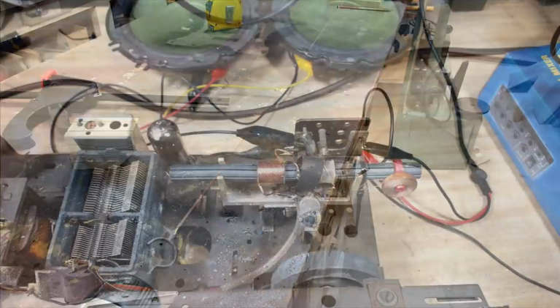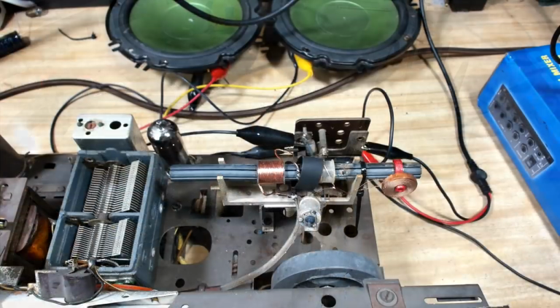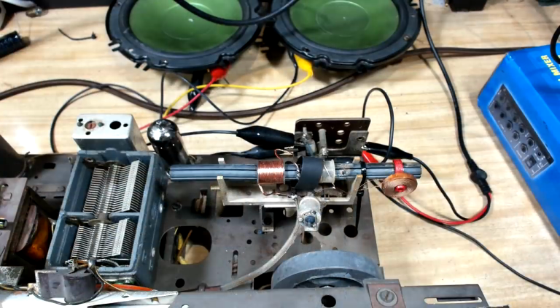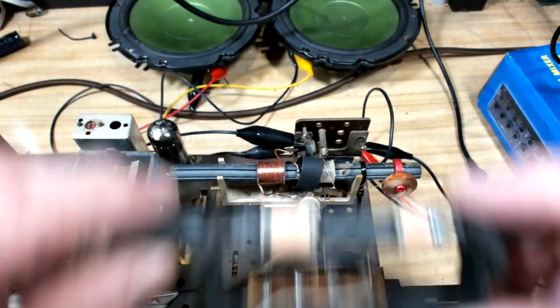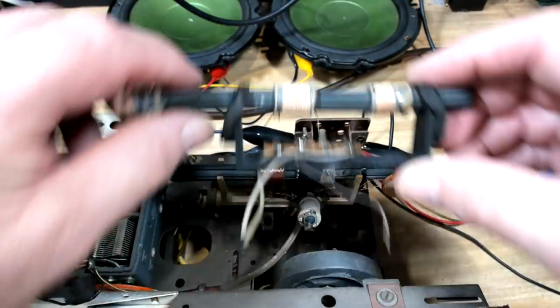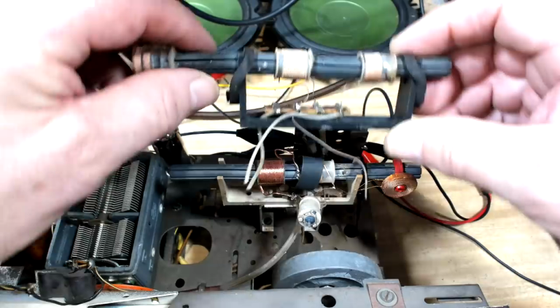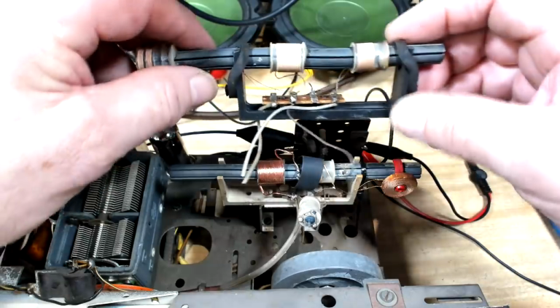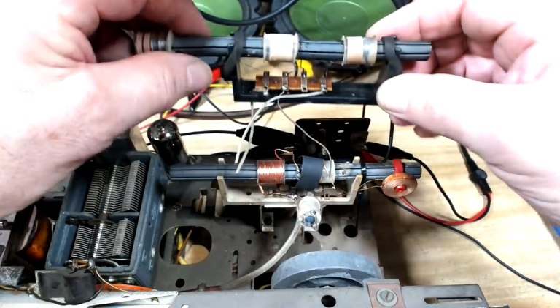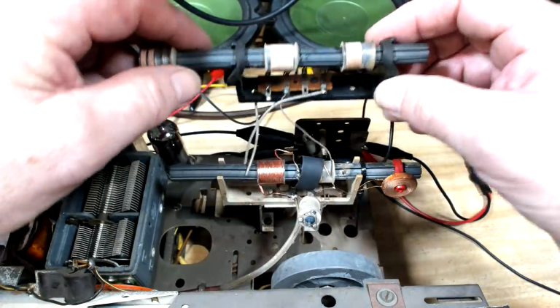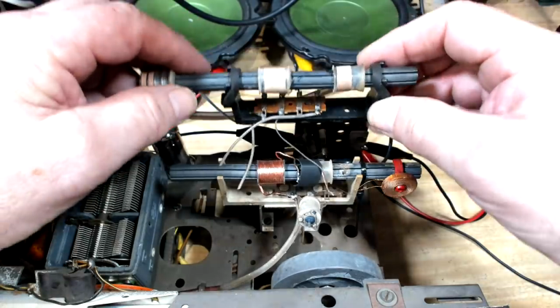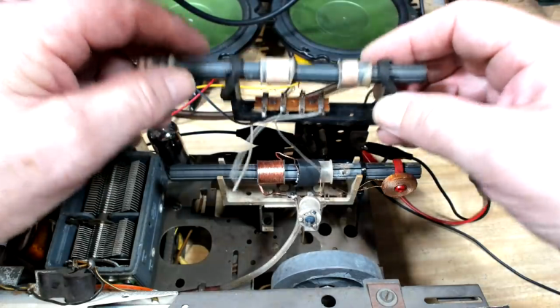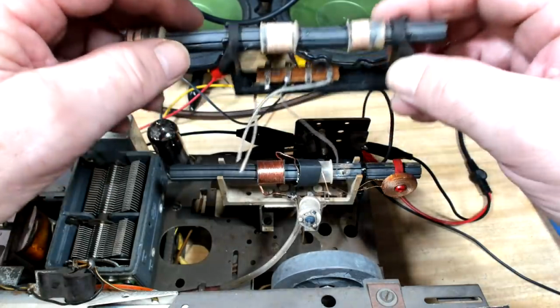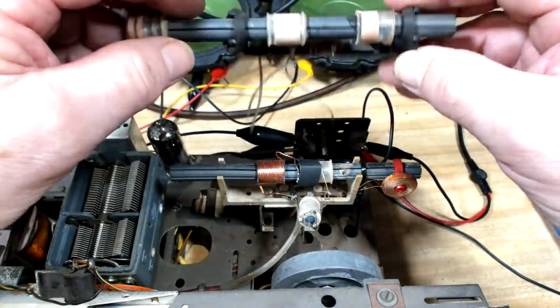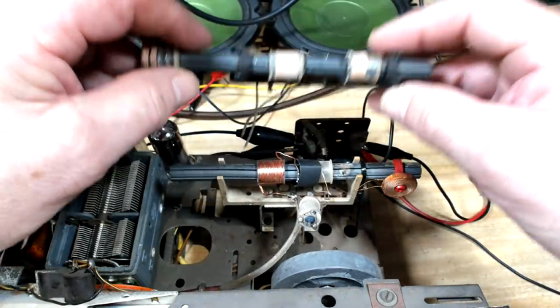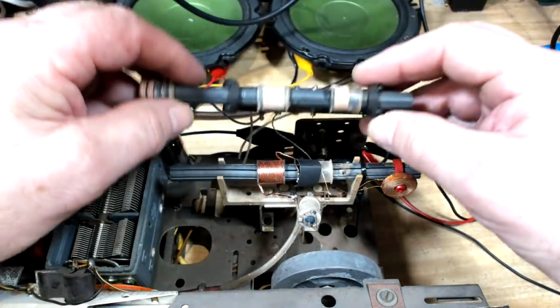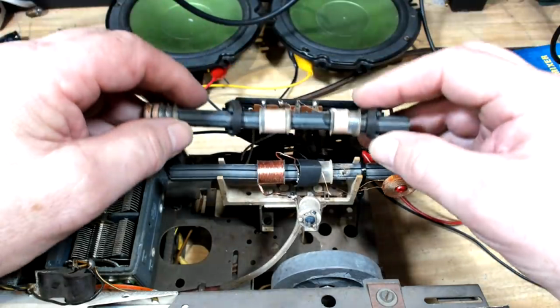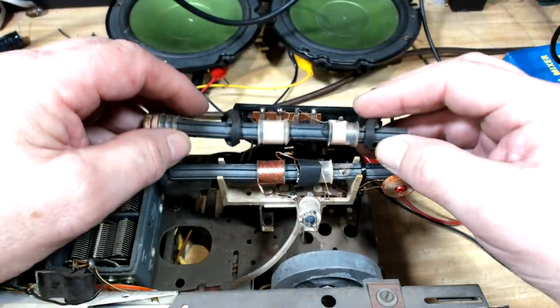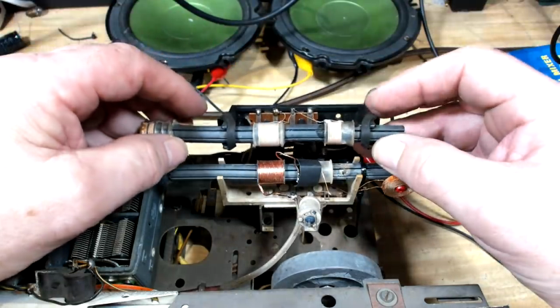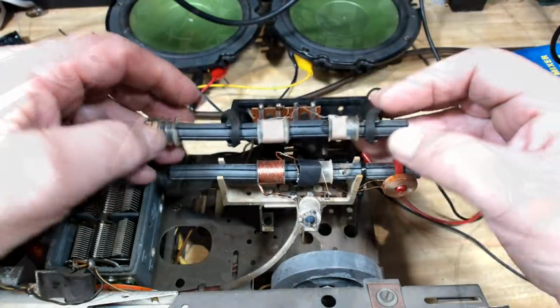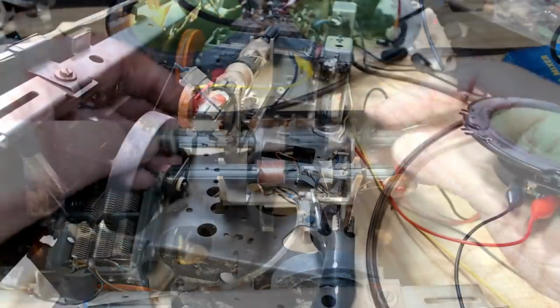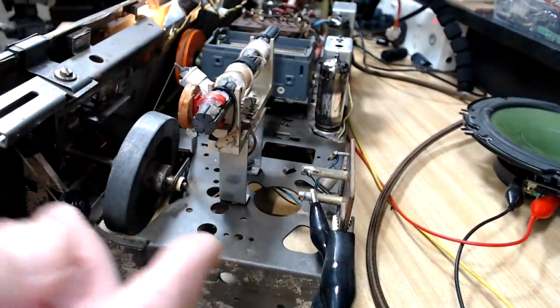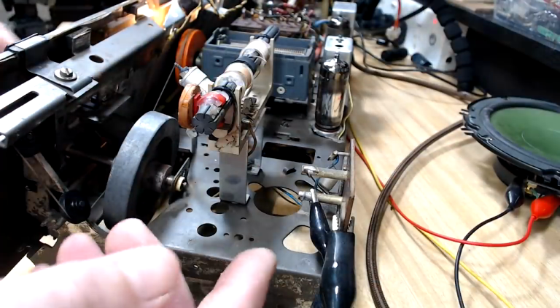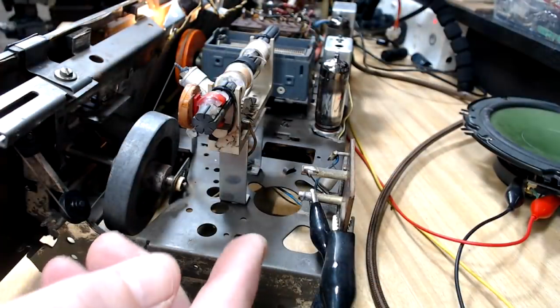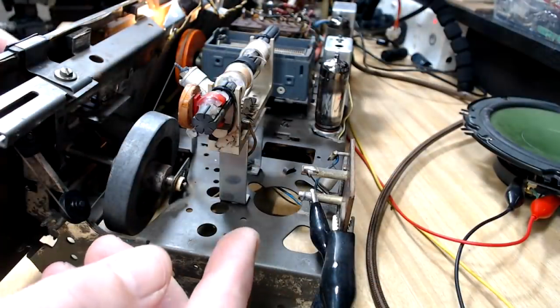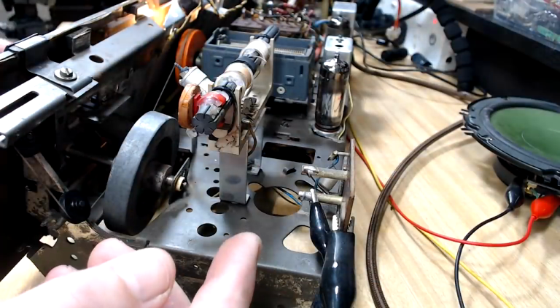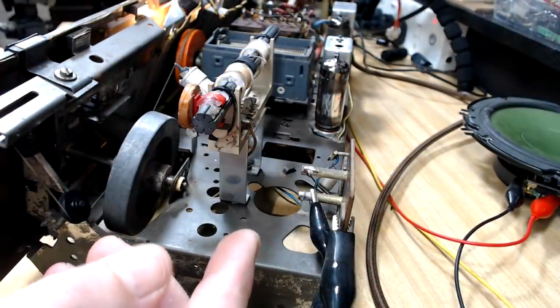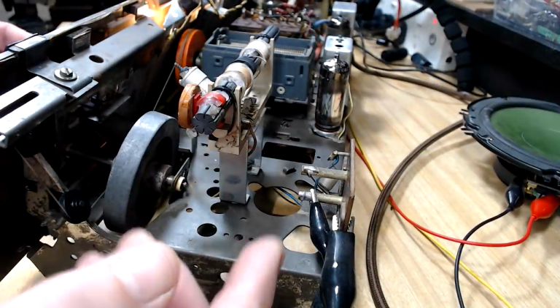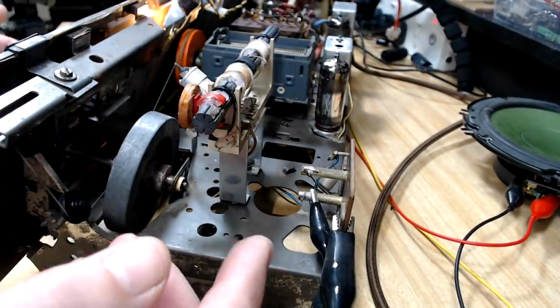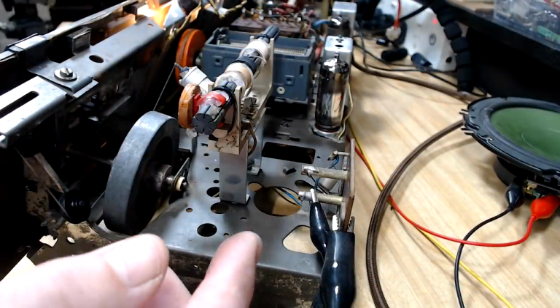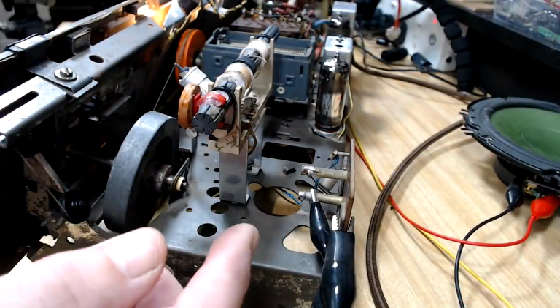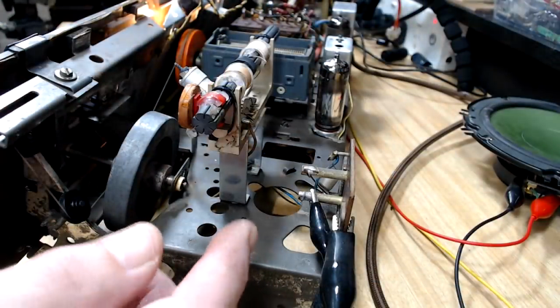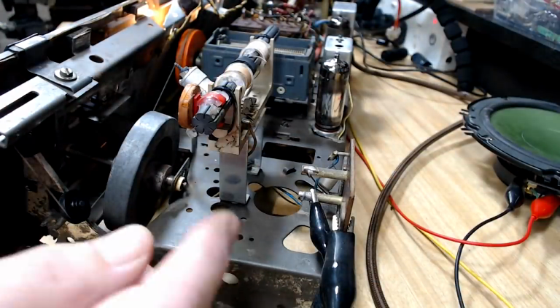Then I realized I had an old Grundig set sitting there. The chassis looks better than I ever expected it to.